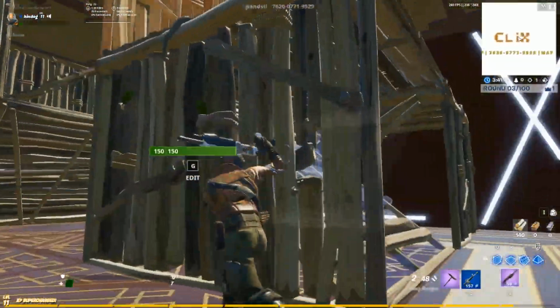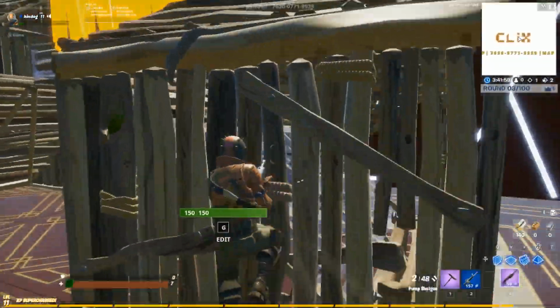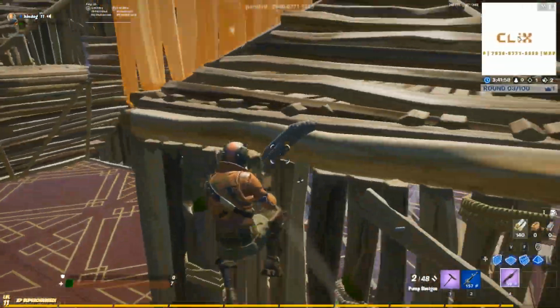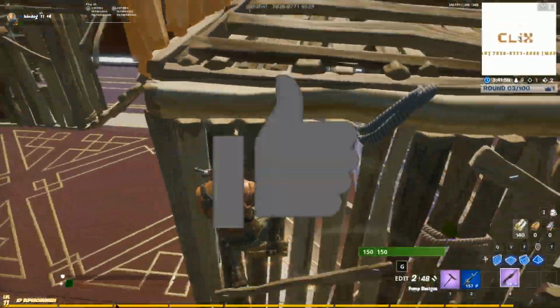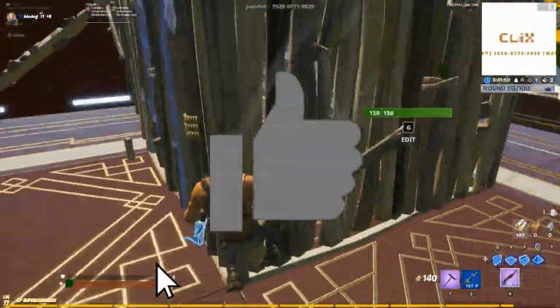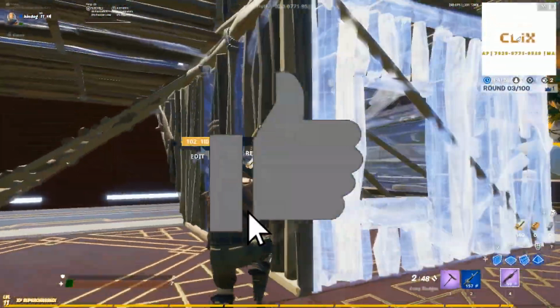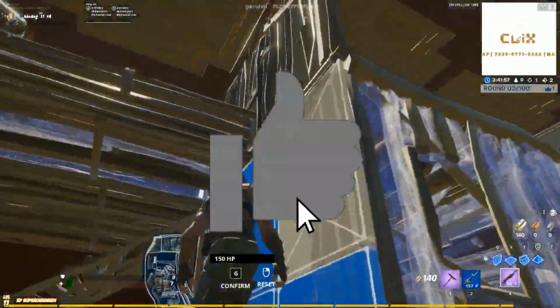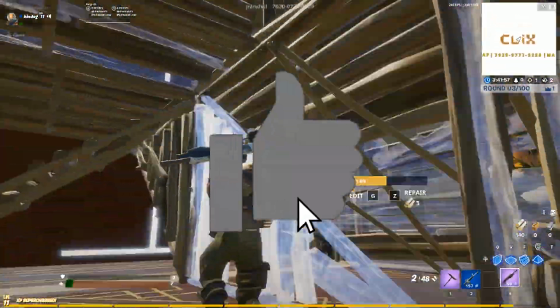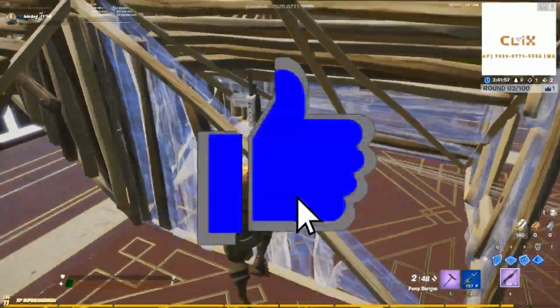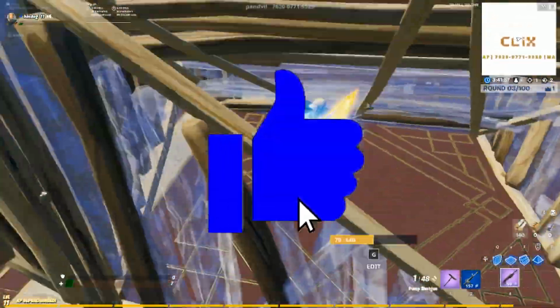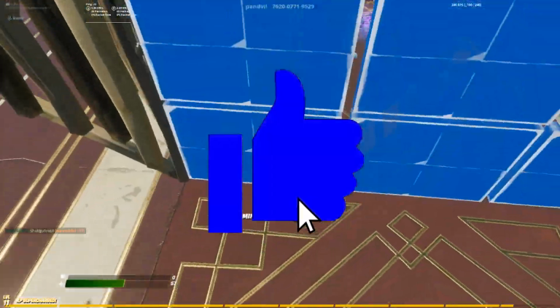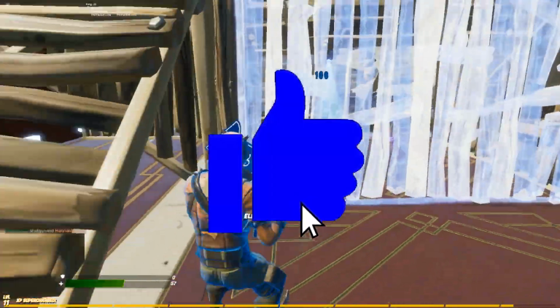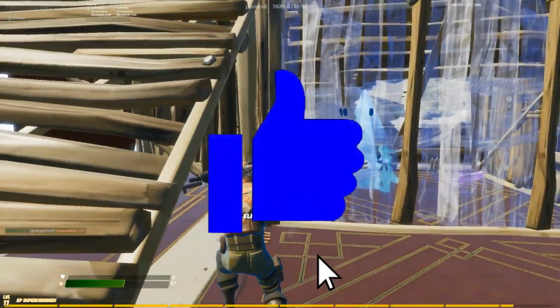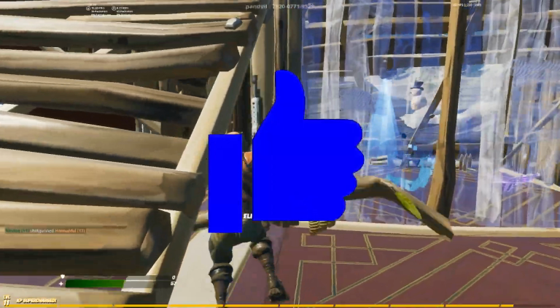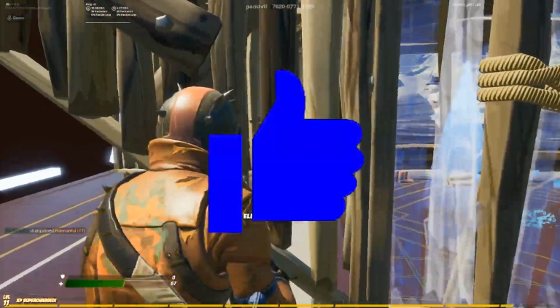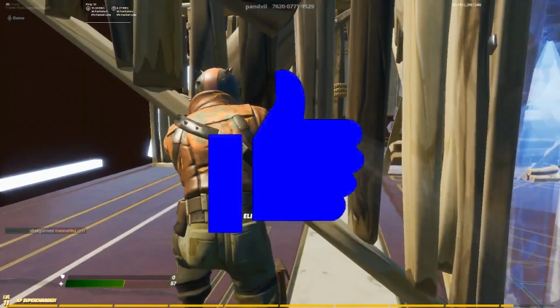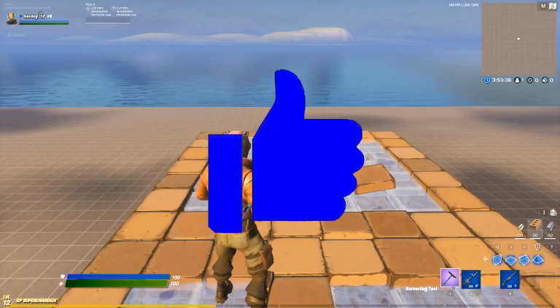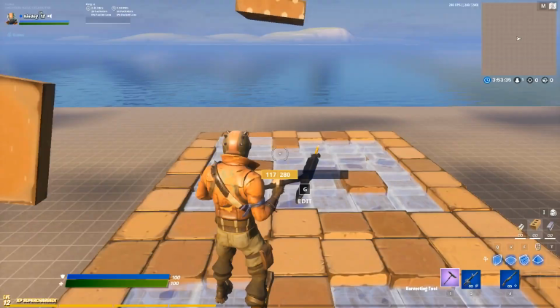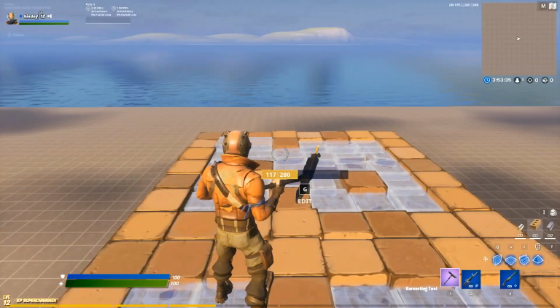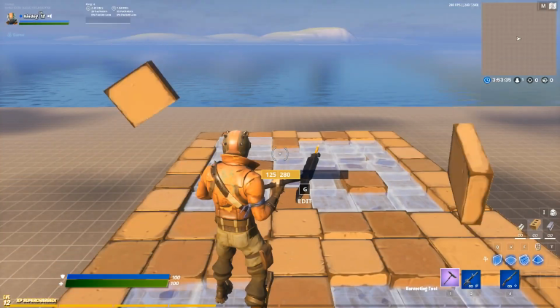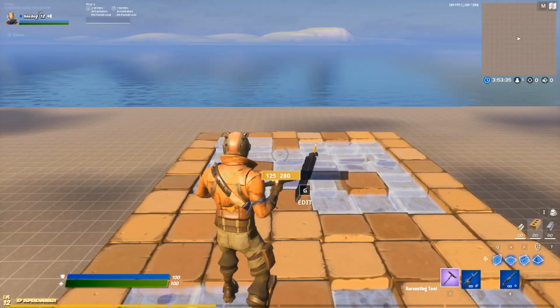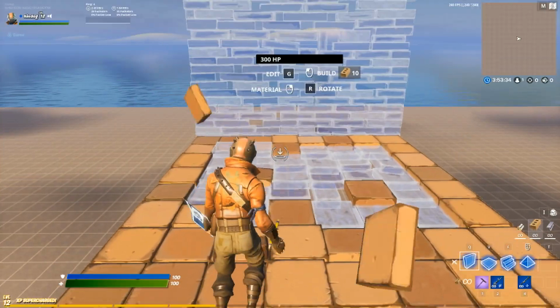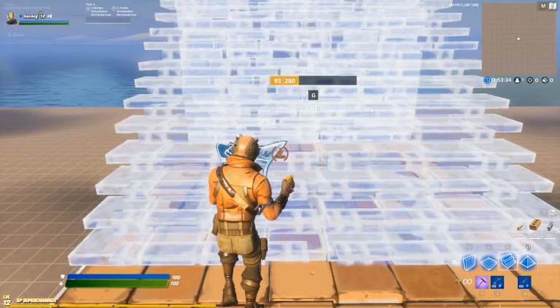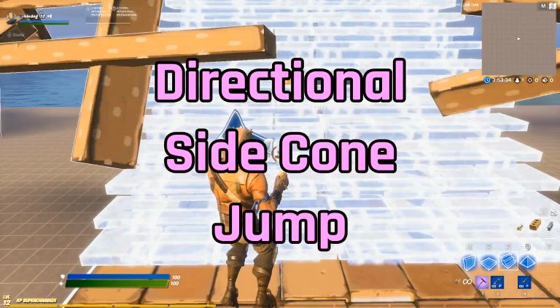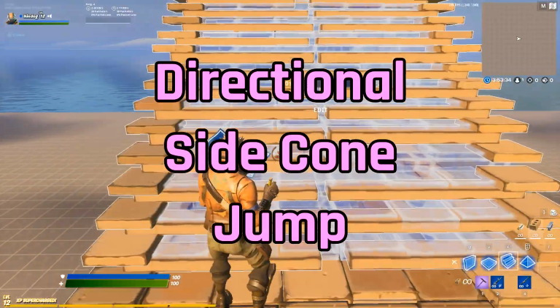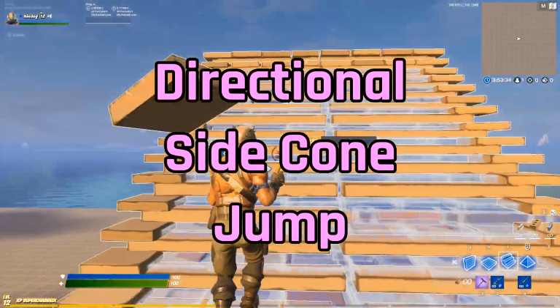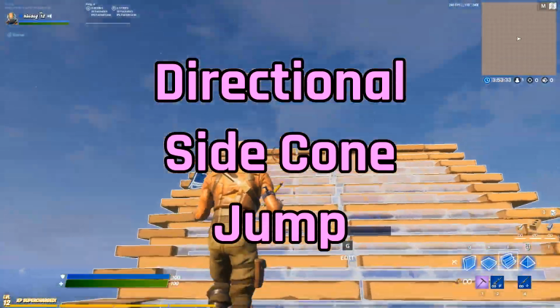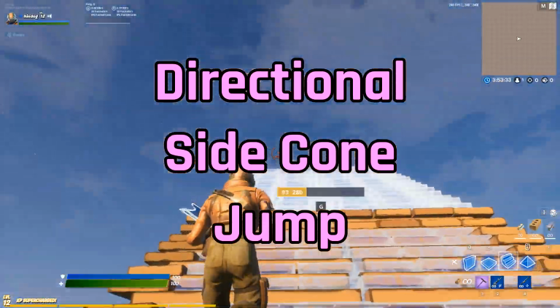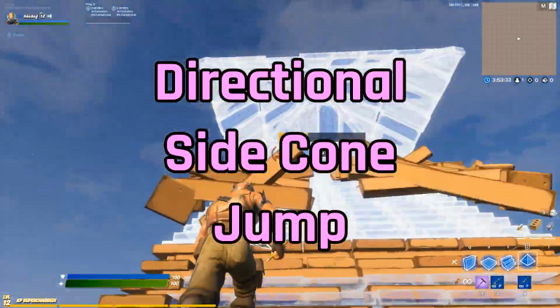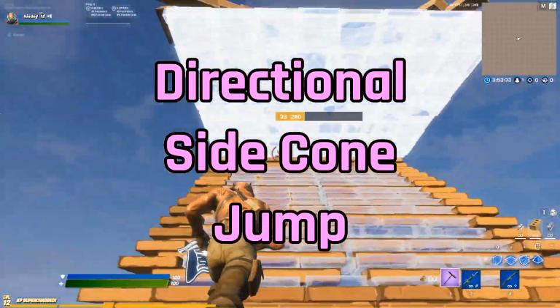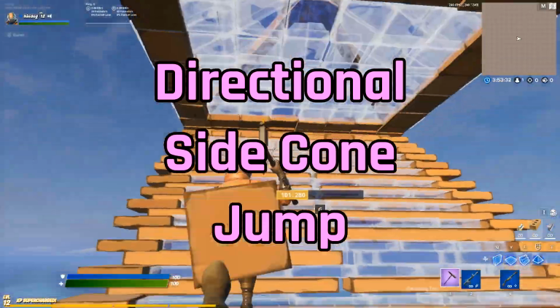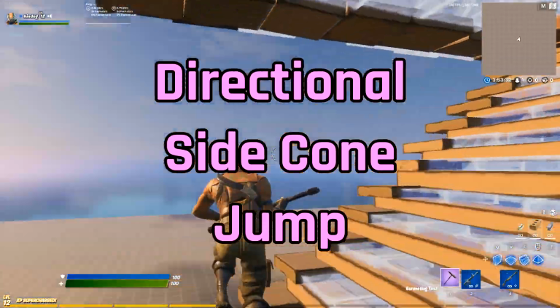So buckle up, subscribe if you're new, and like the video if you're excited while we get into the directional side cone jump.